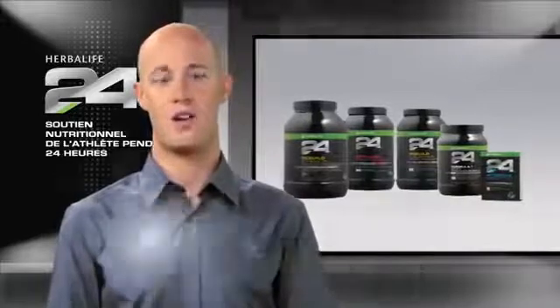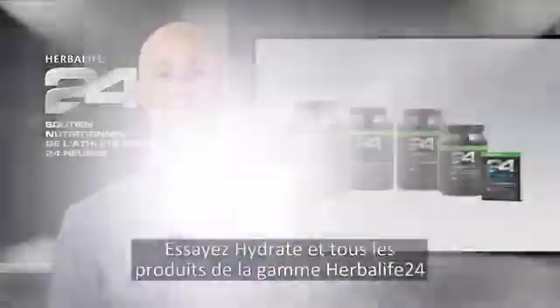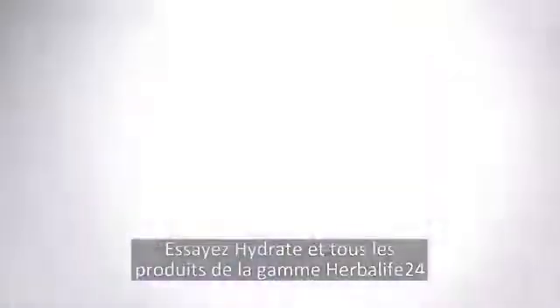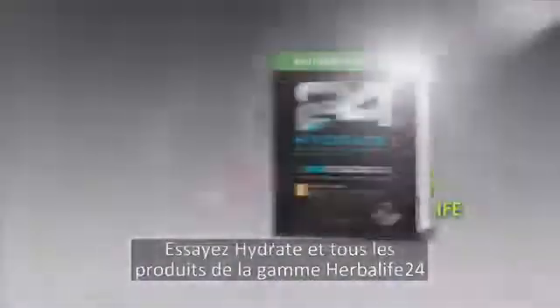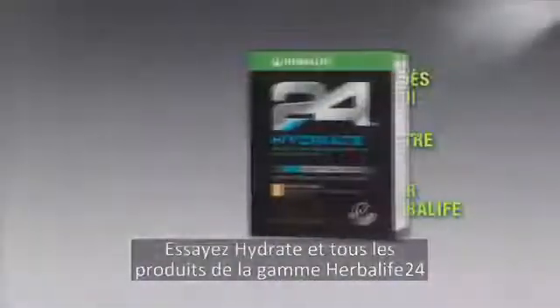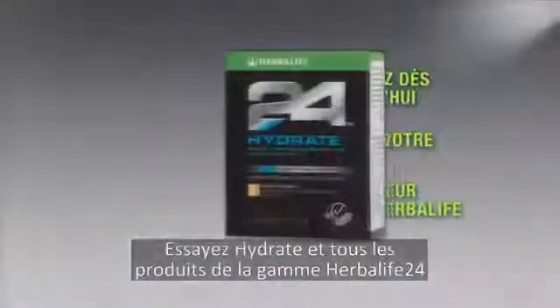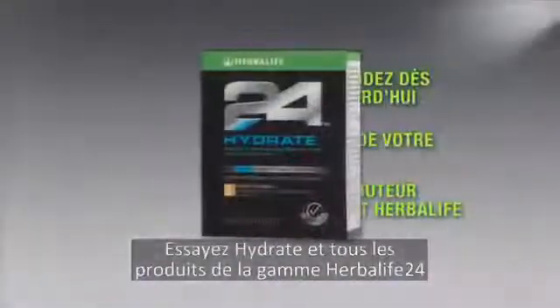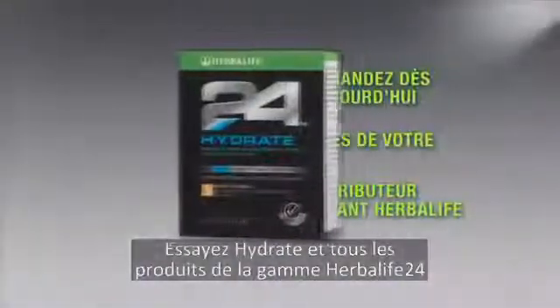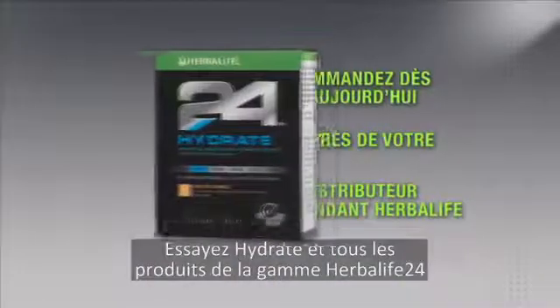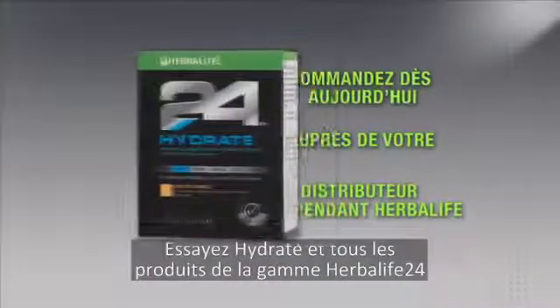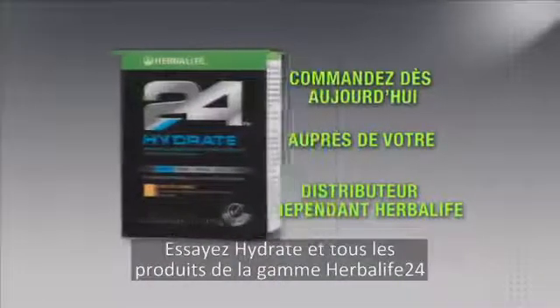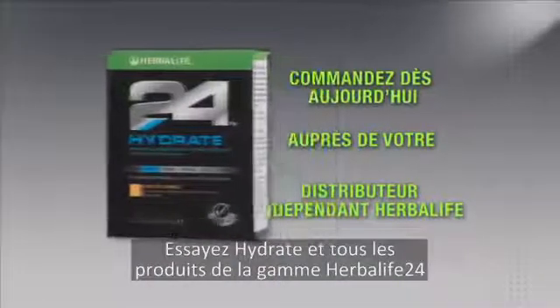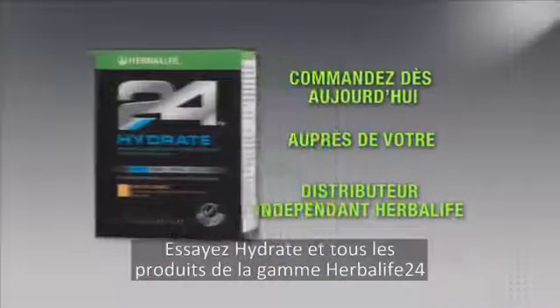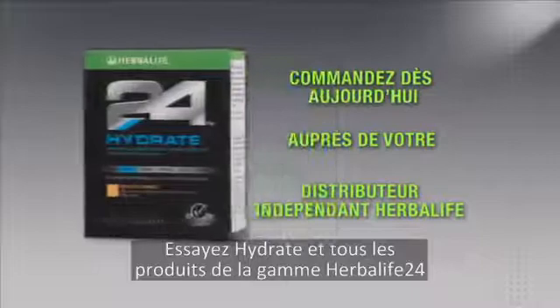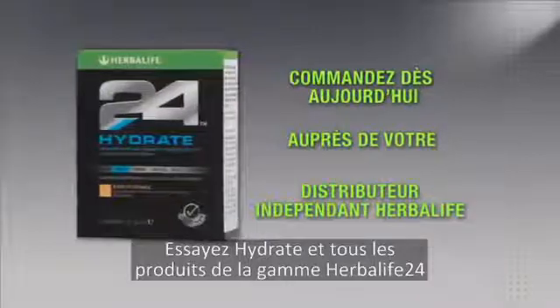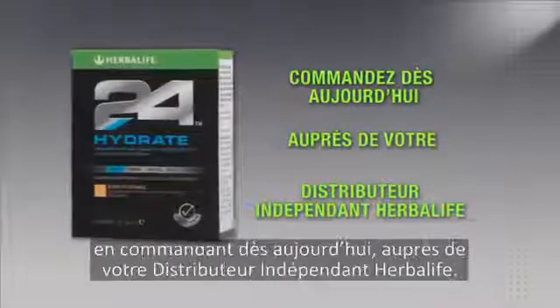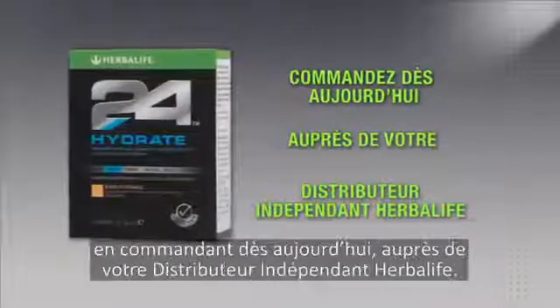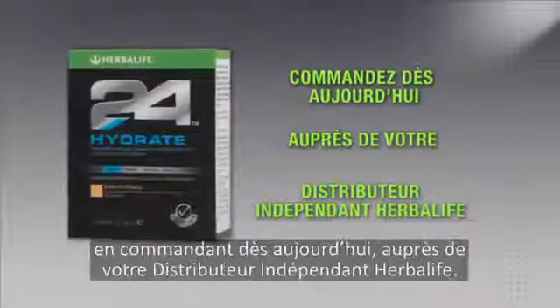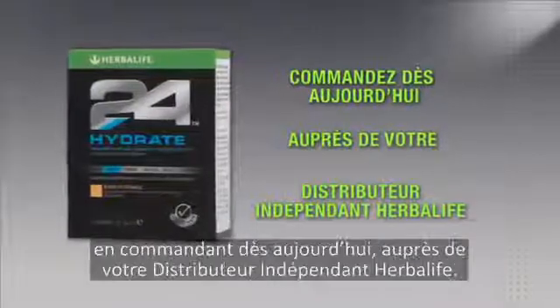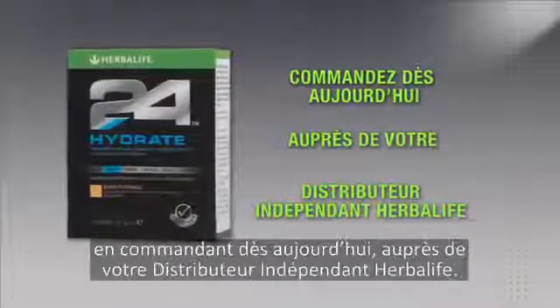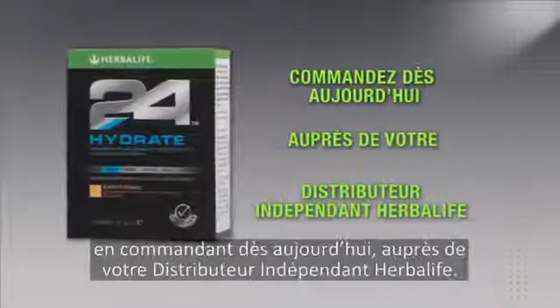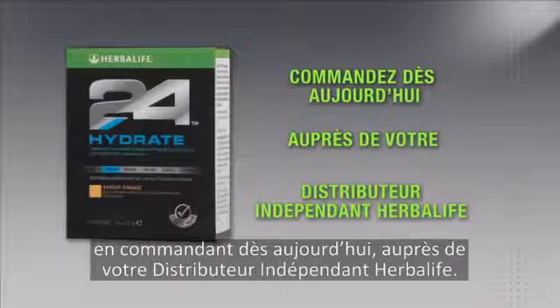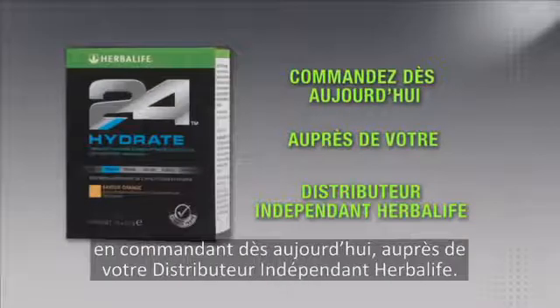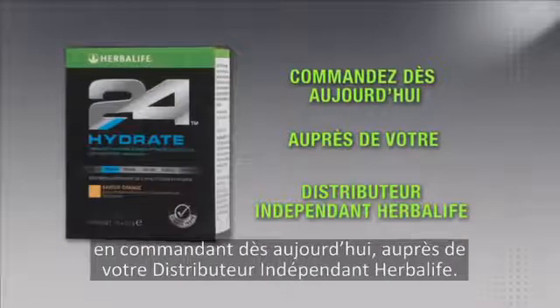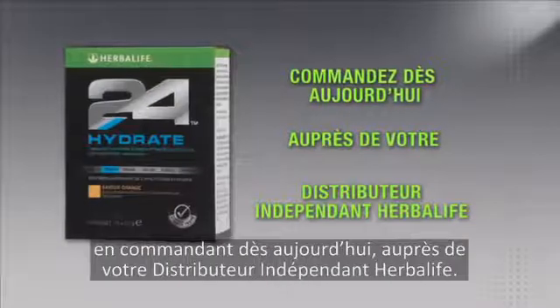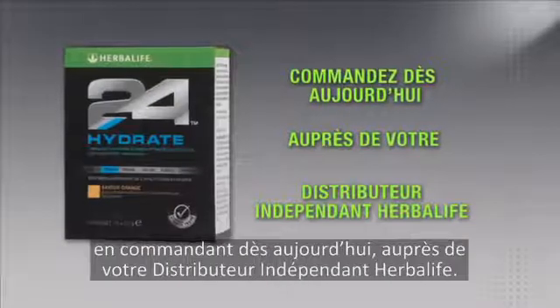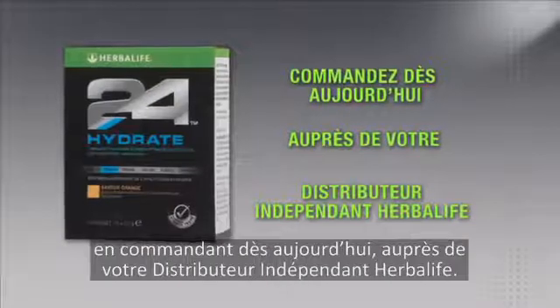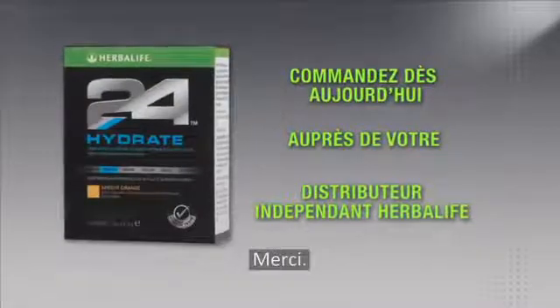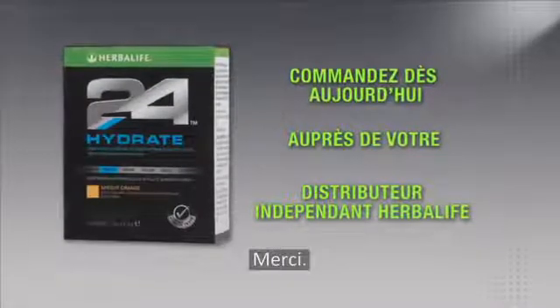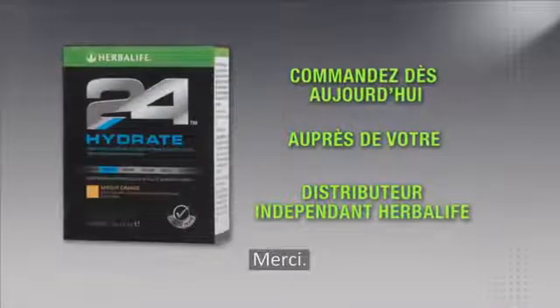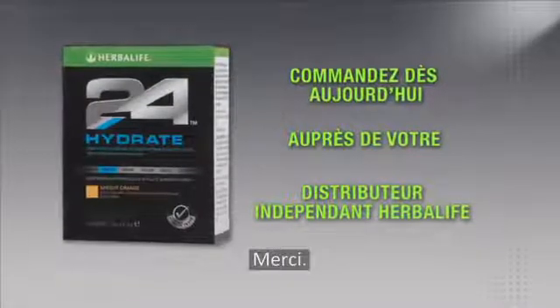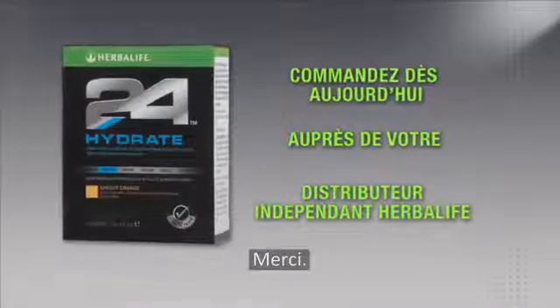You can try Hydrate and all of our great Herbalife 24 products by ordering today from an Herbalife Independent Distributor. Thanks for watching.